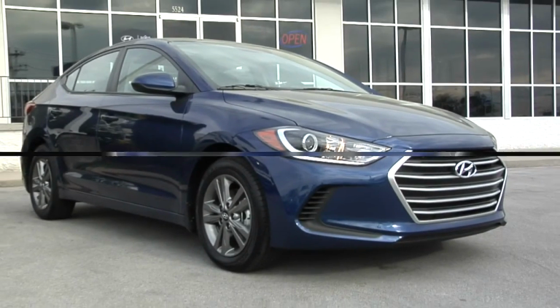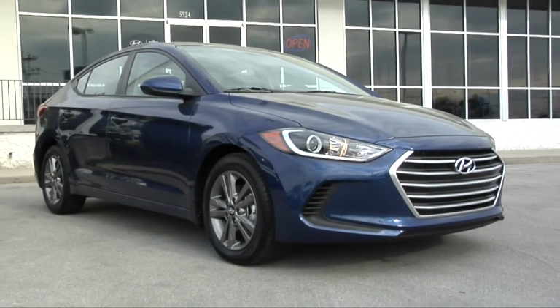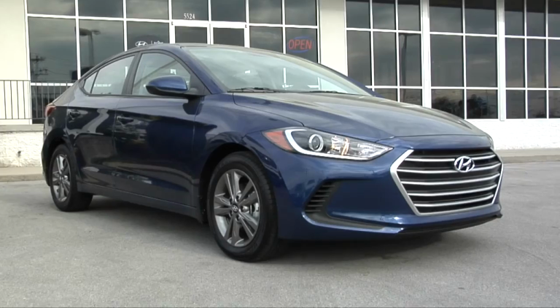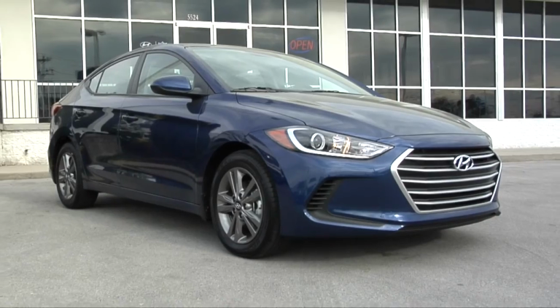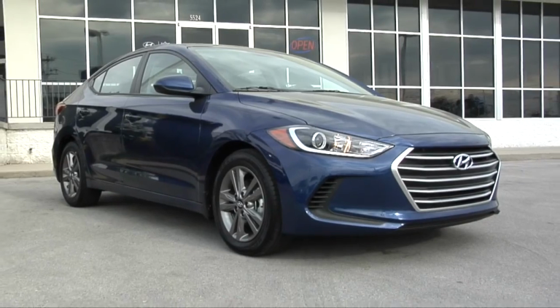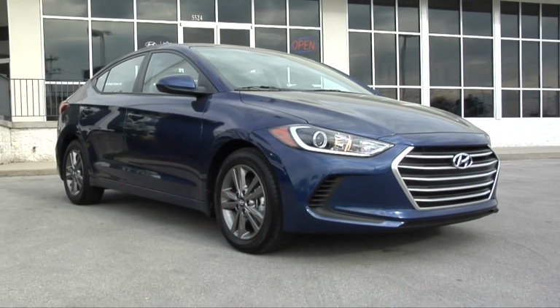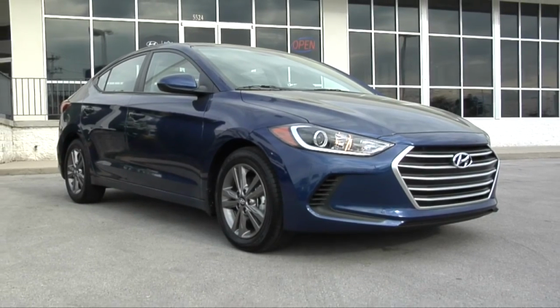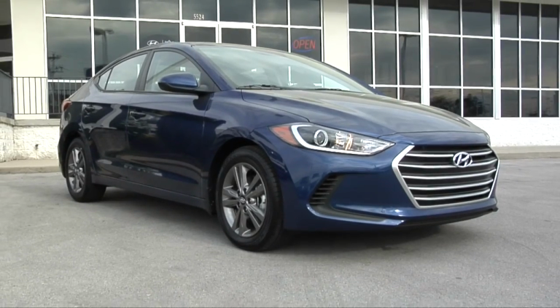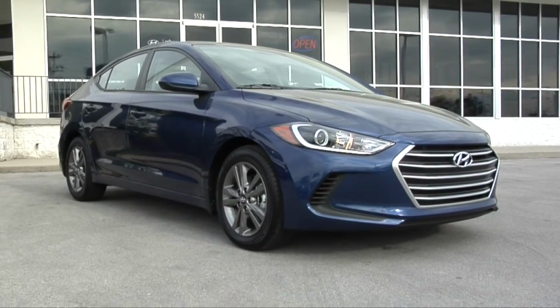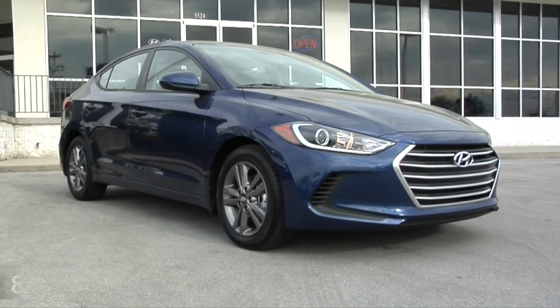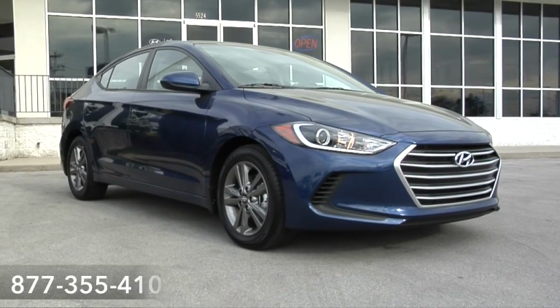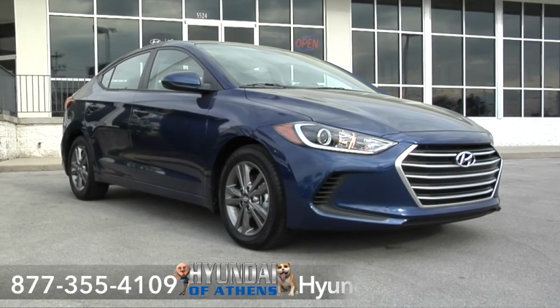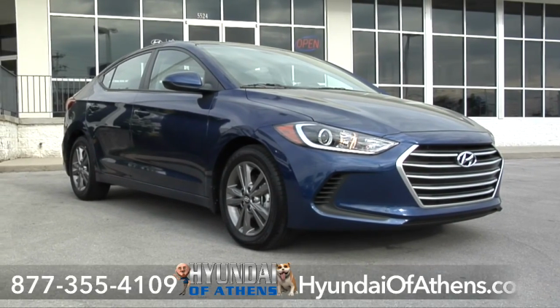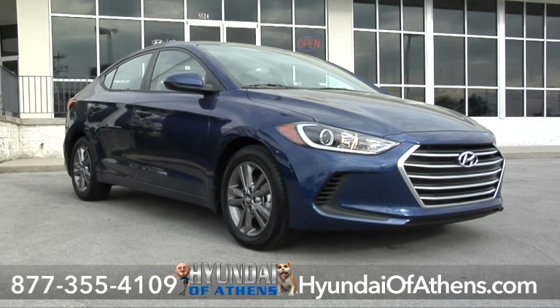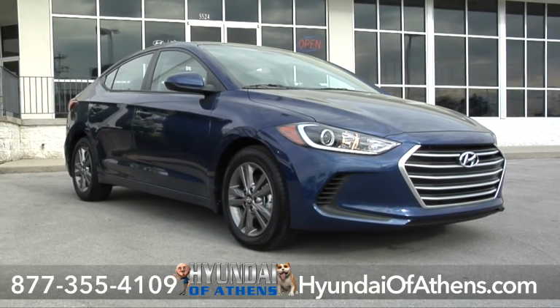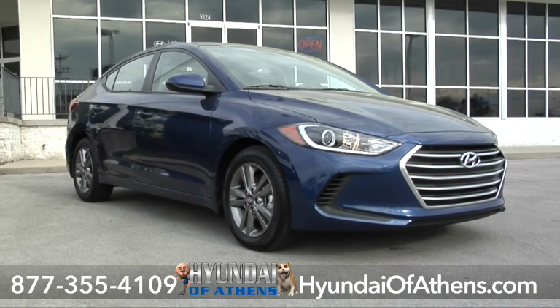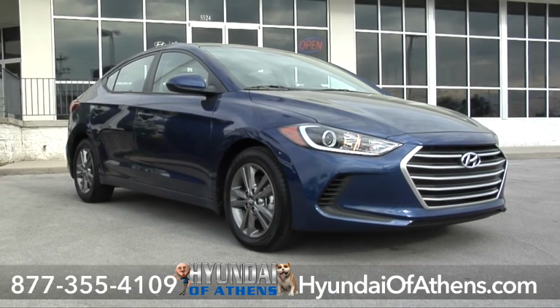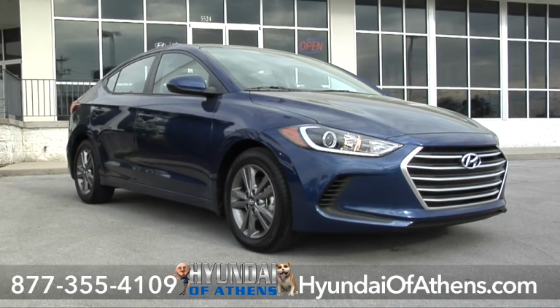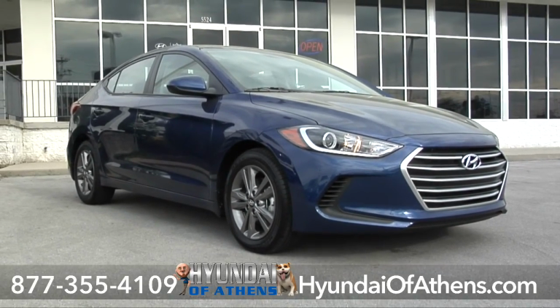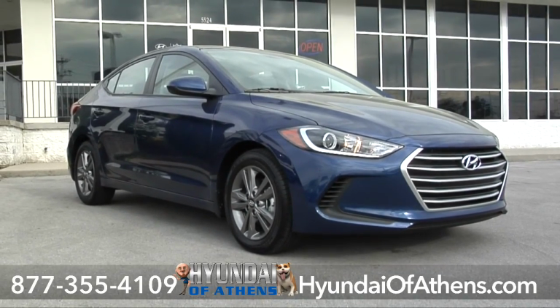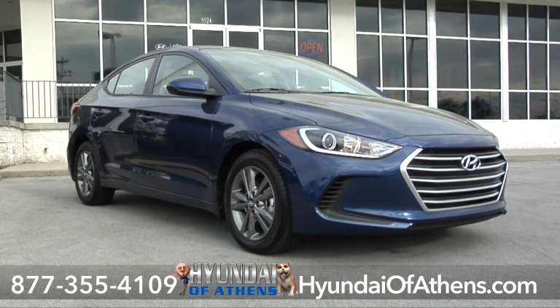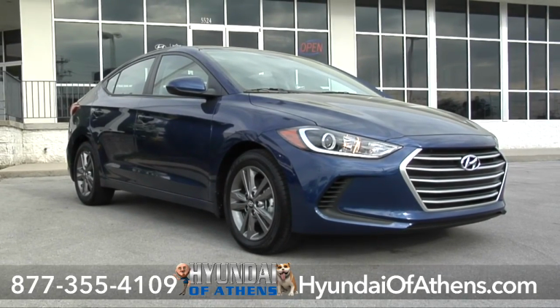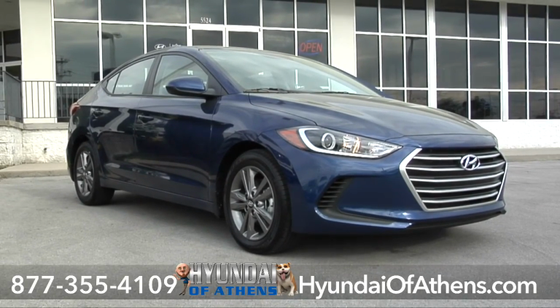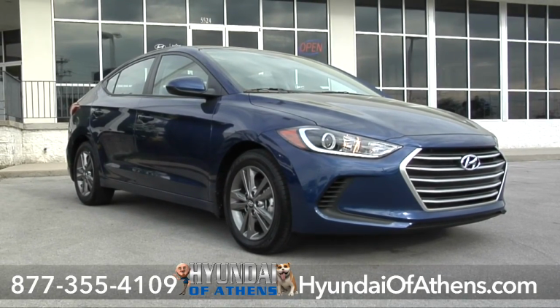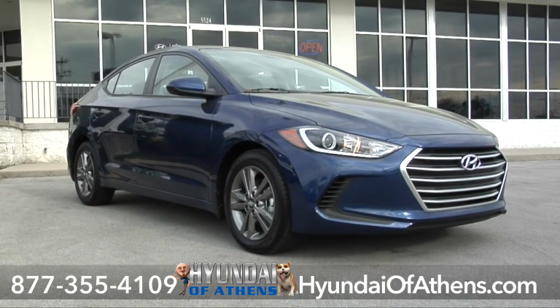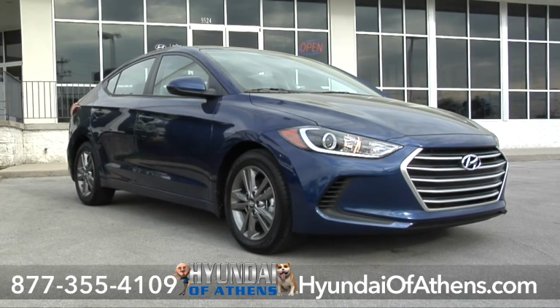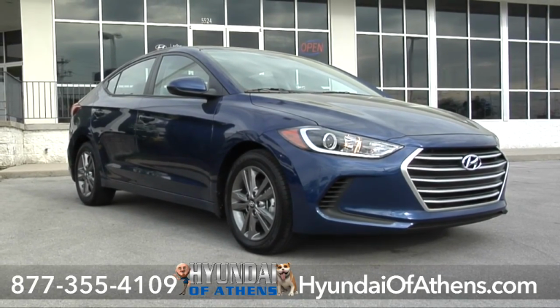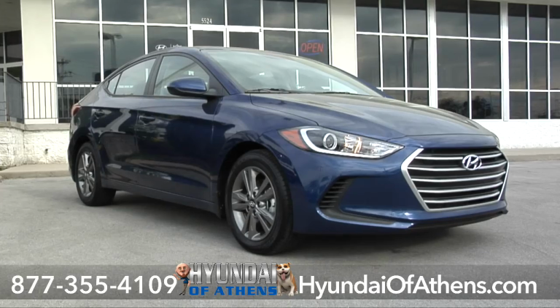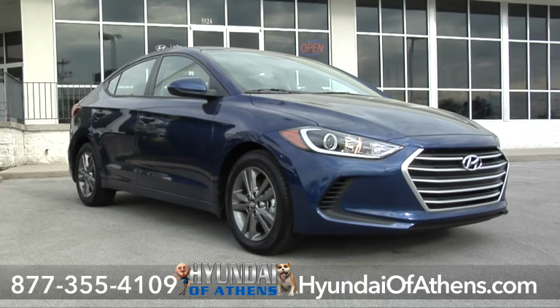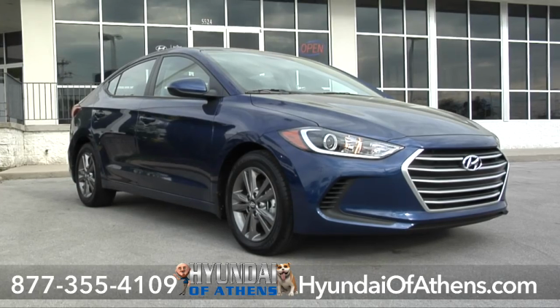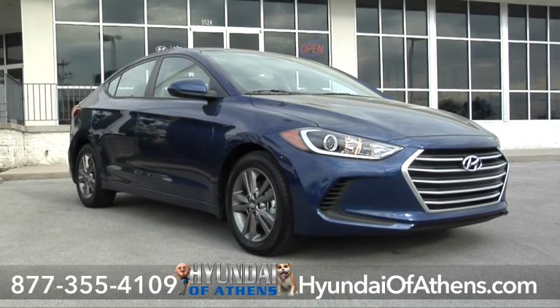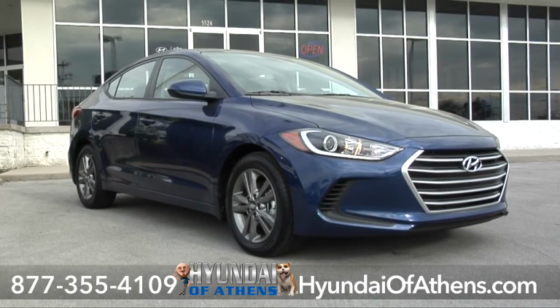This 2017 Elantra SE at Hyundai of Athens has more horses, more fun, and more safety.